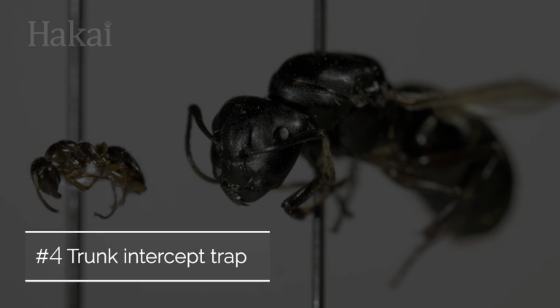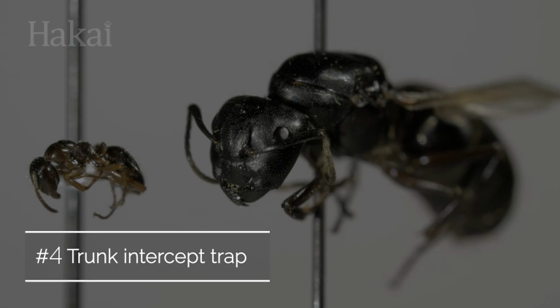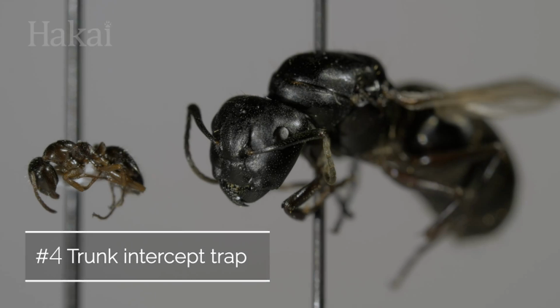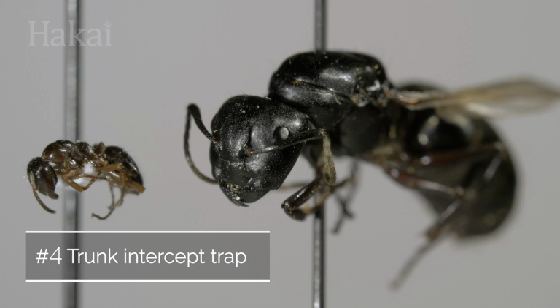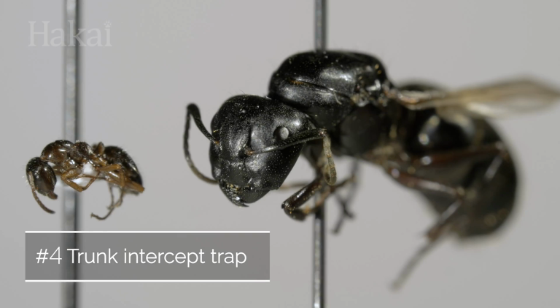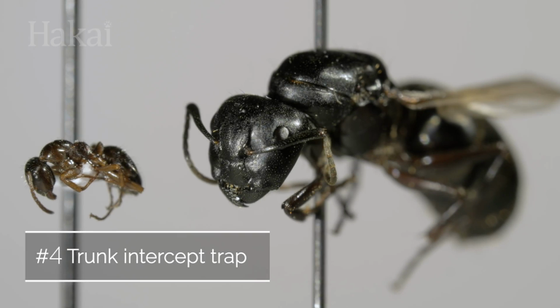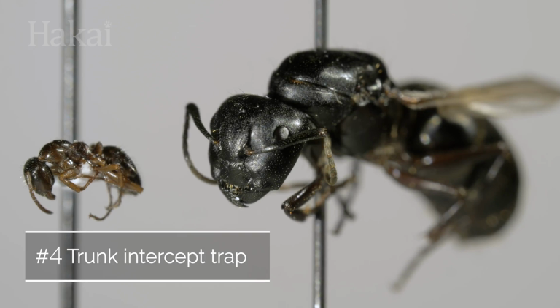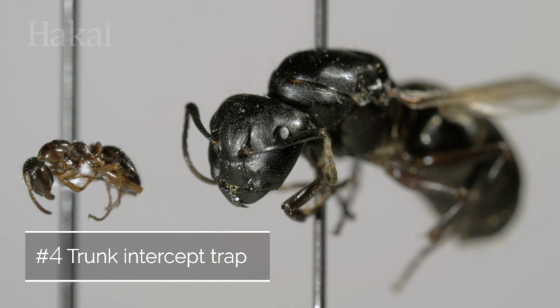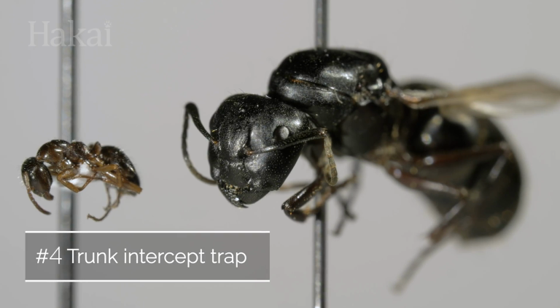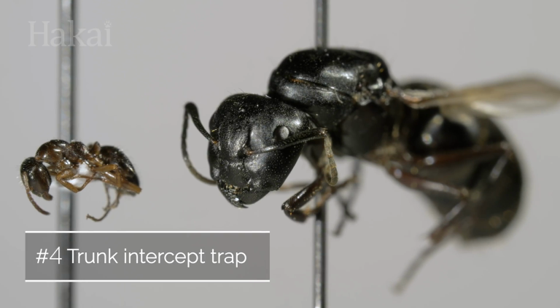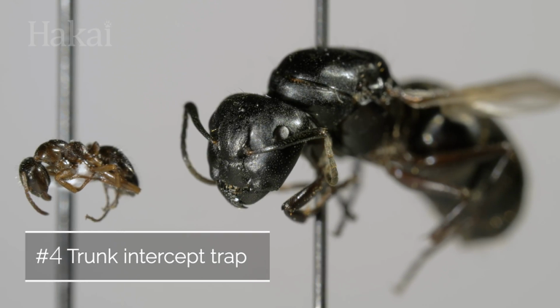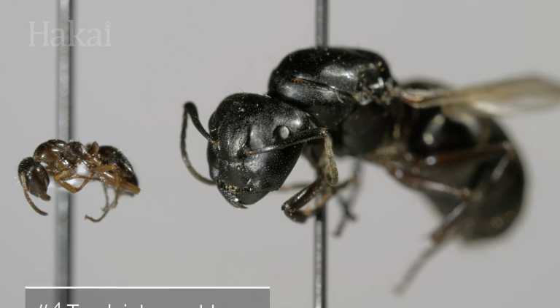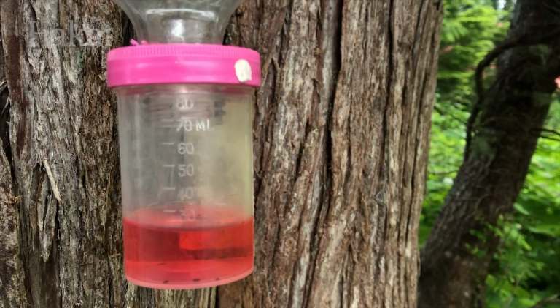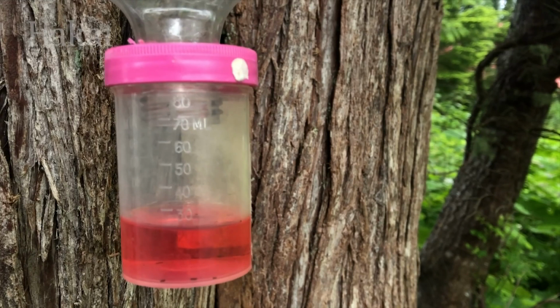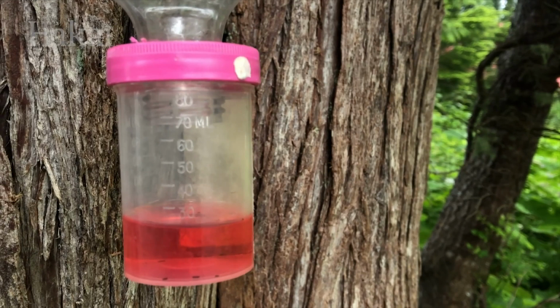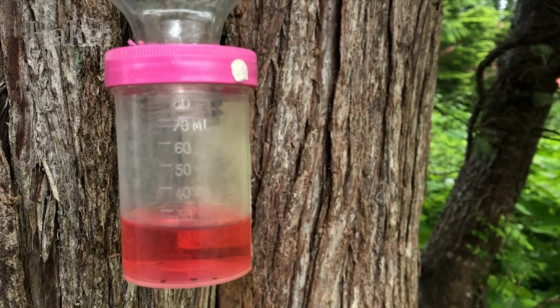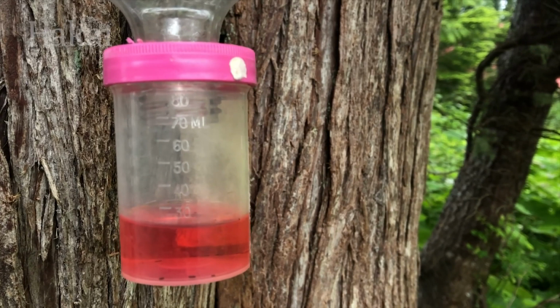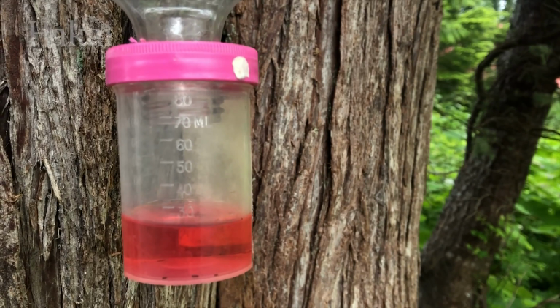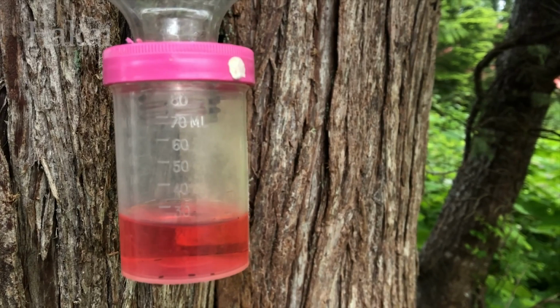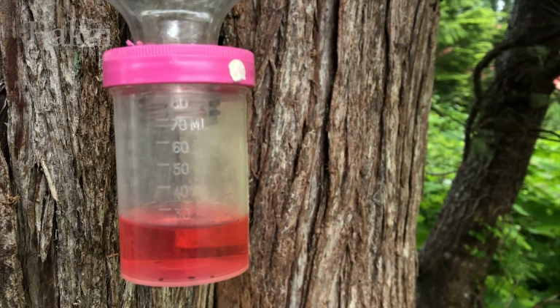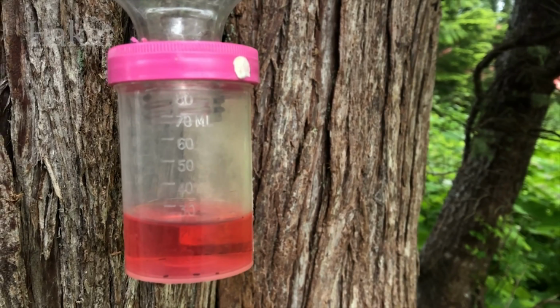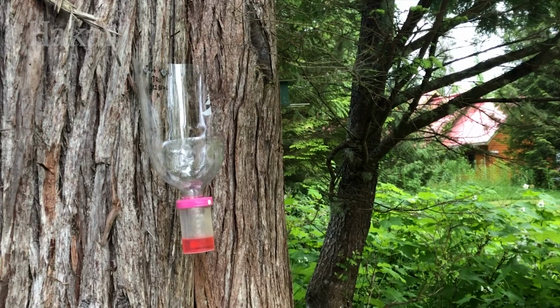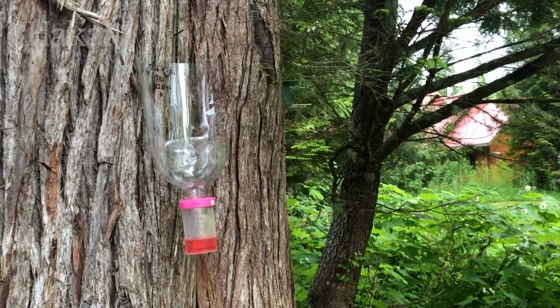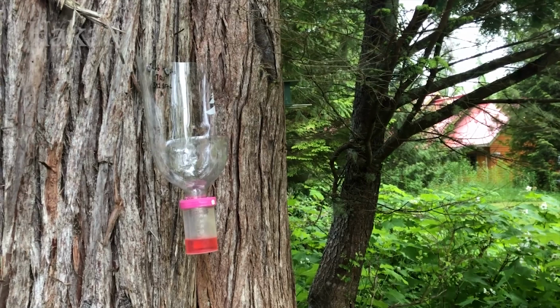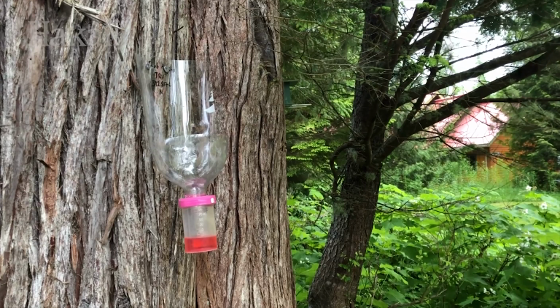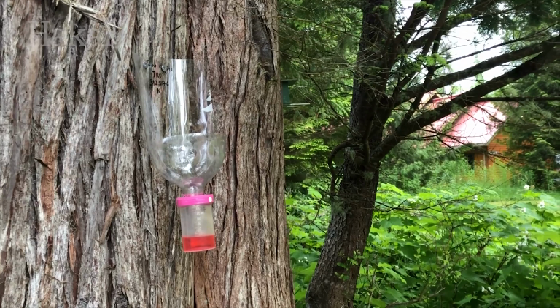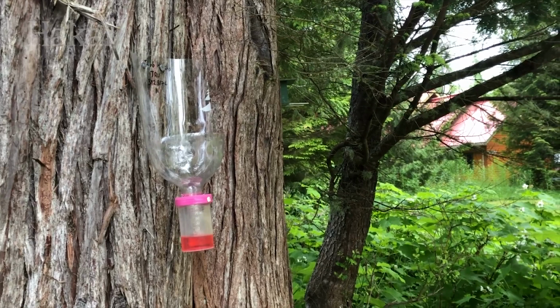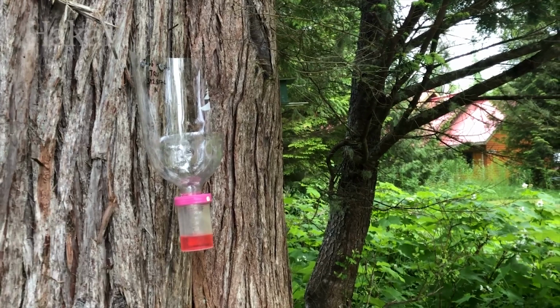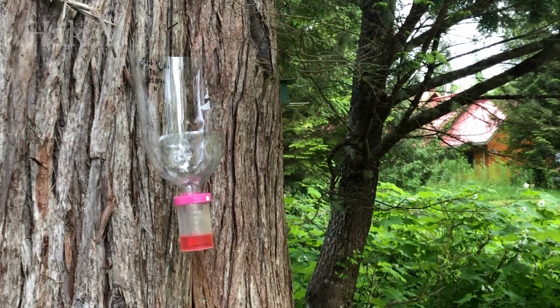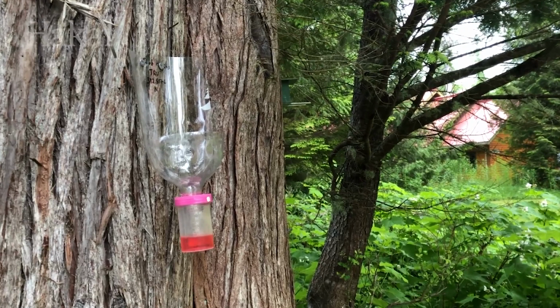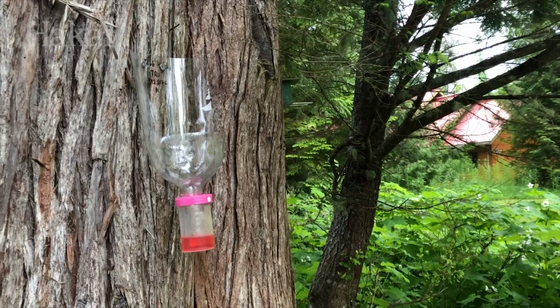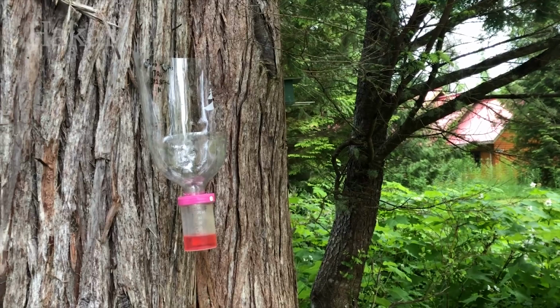To catch ants crawling on a tree, a sampling container with a preservative is simply attached to a pop bottle that's been cut in half.